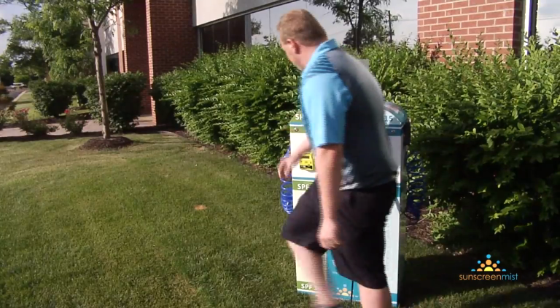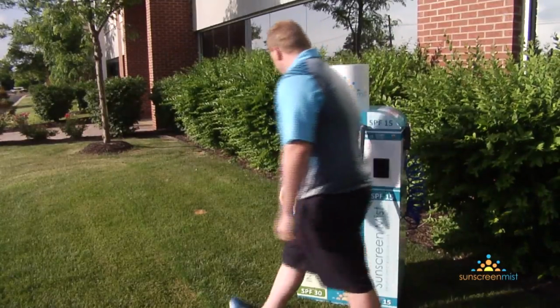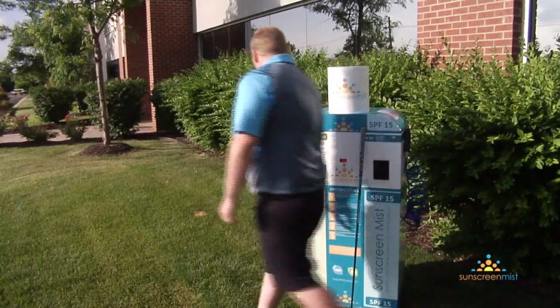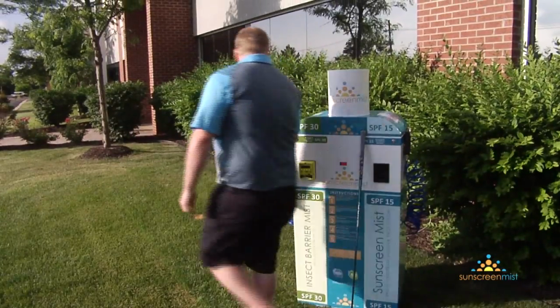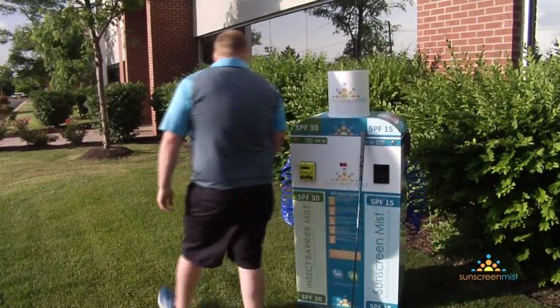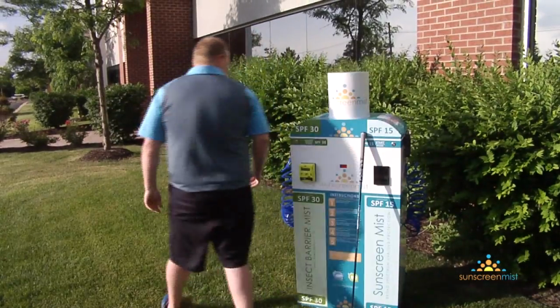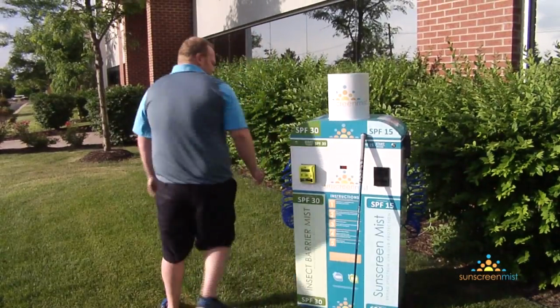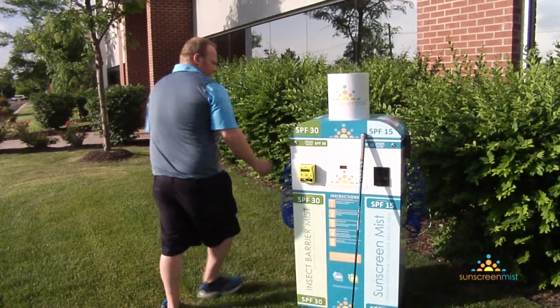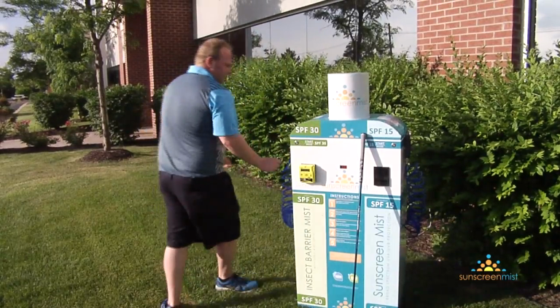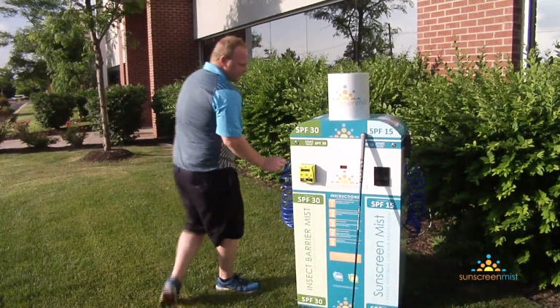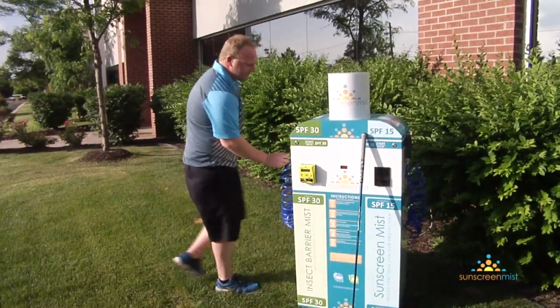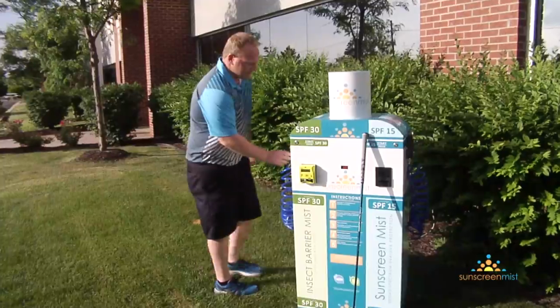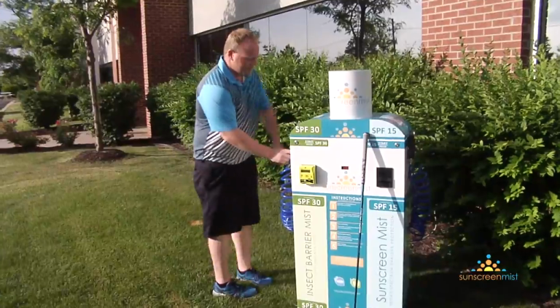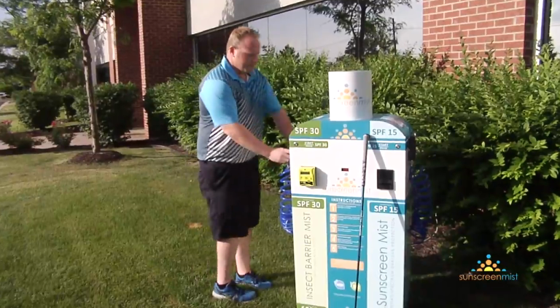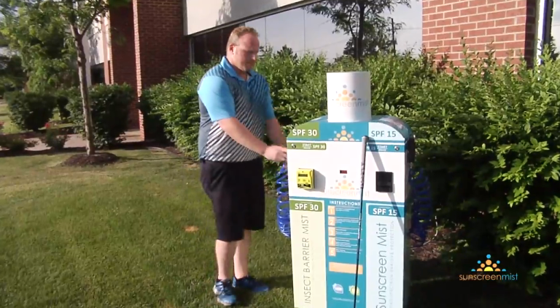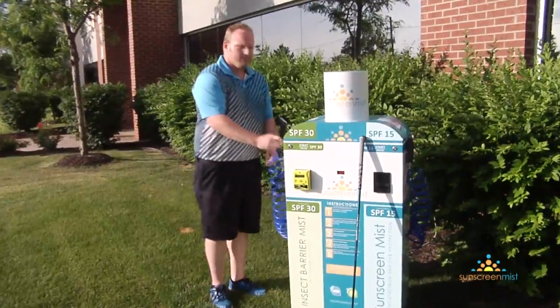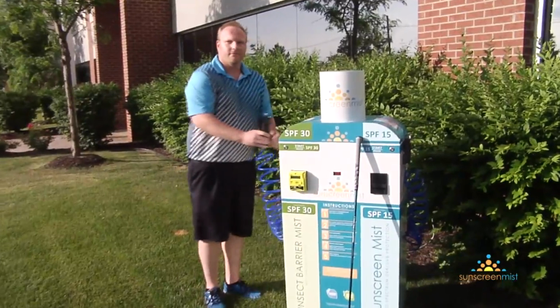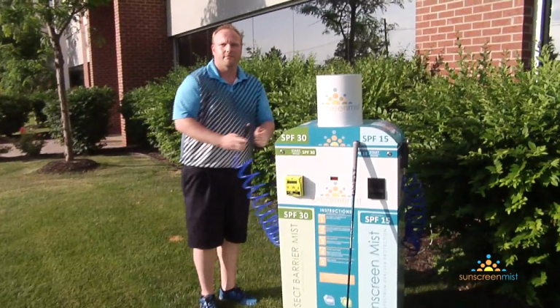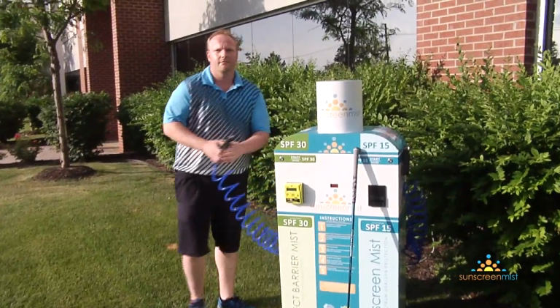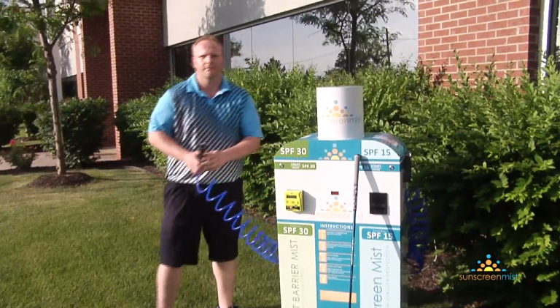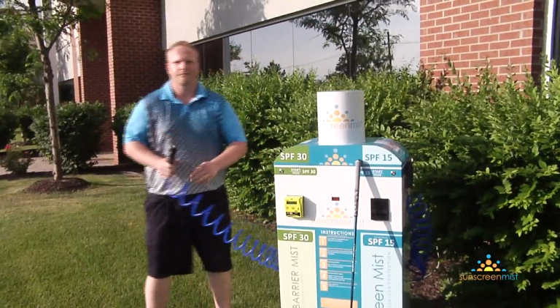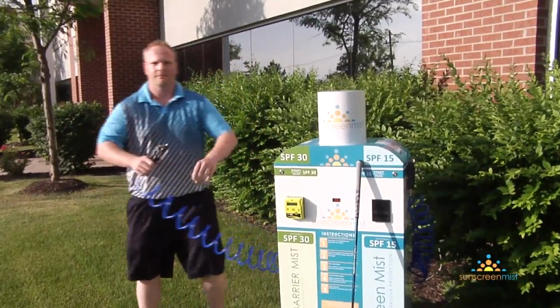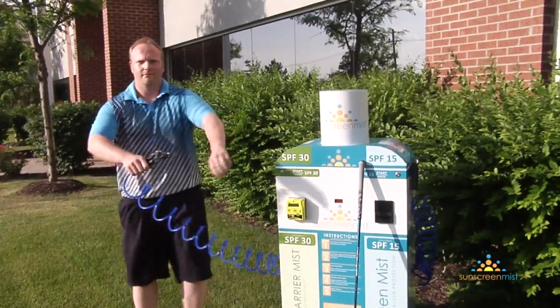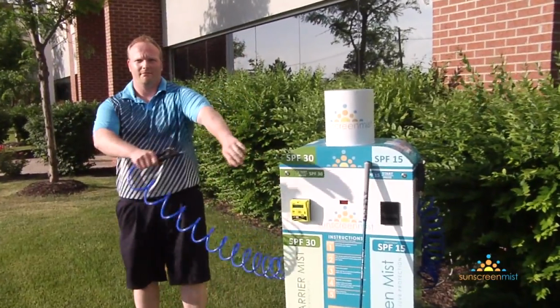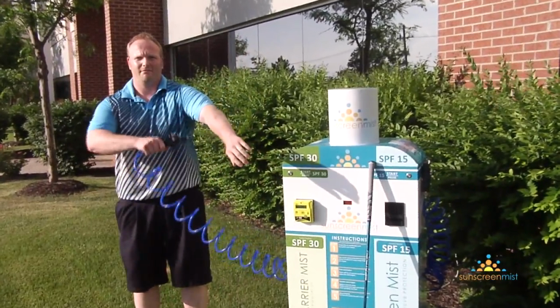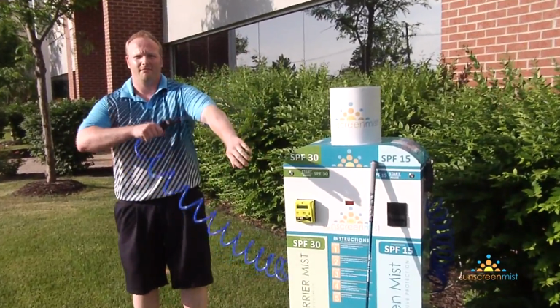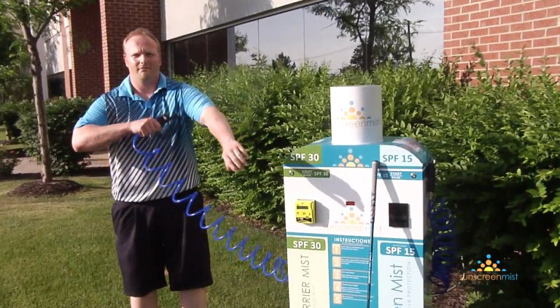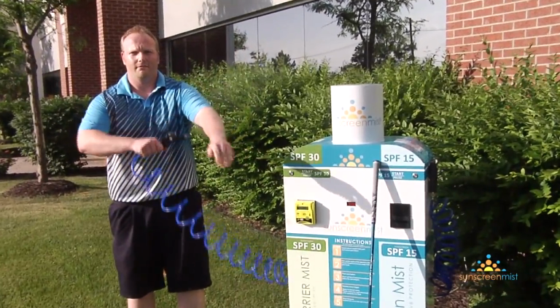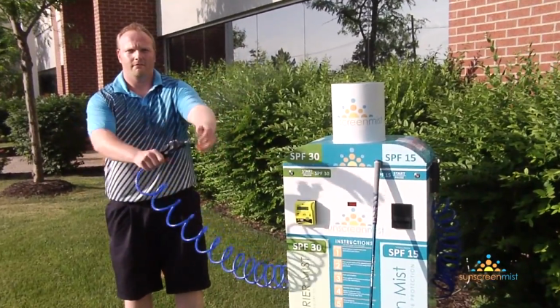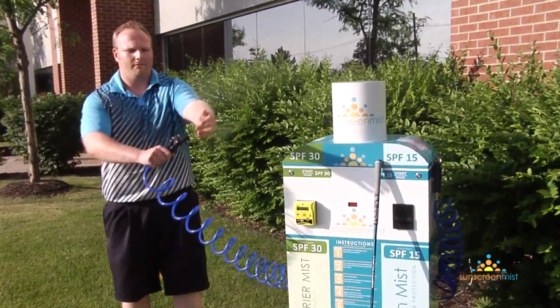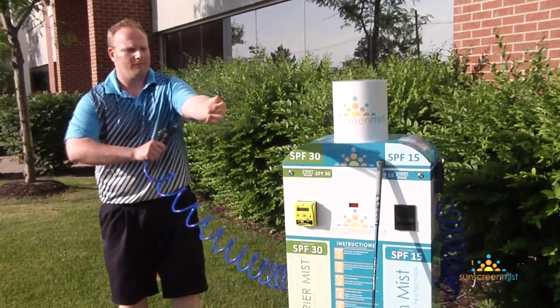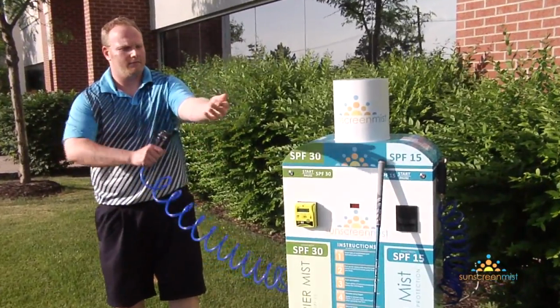Sunscreen Mist is patented. The machines have been tested both nationally and globally and have been very well accepted.